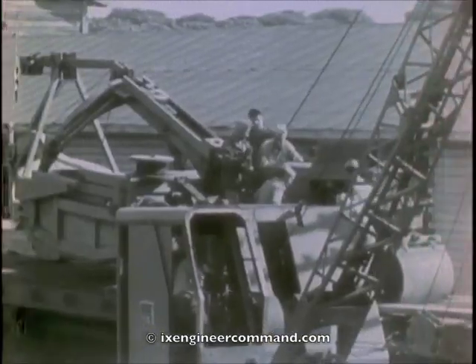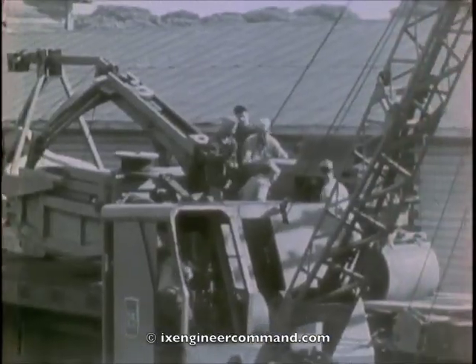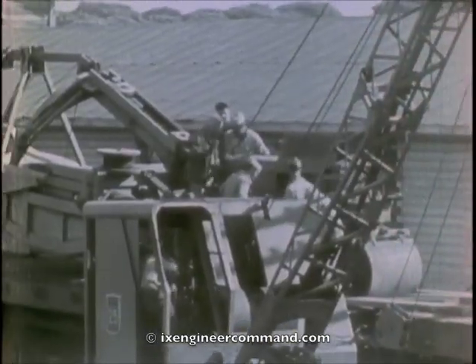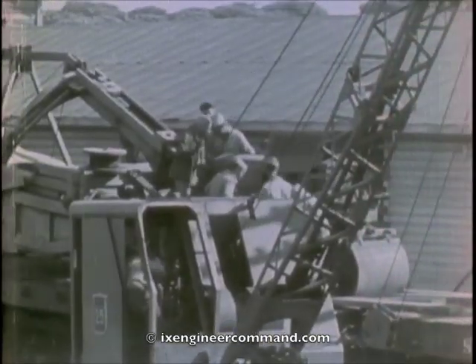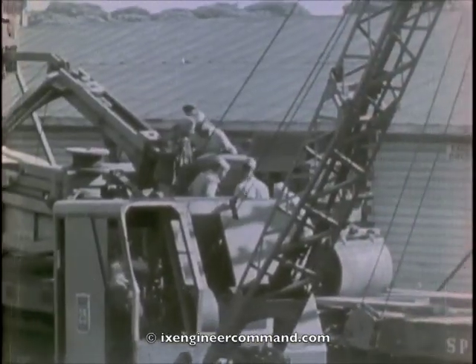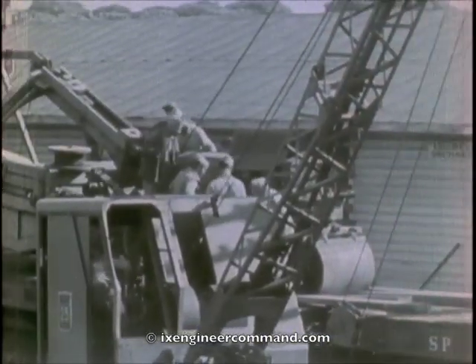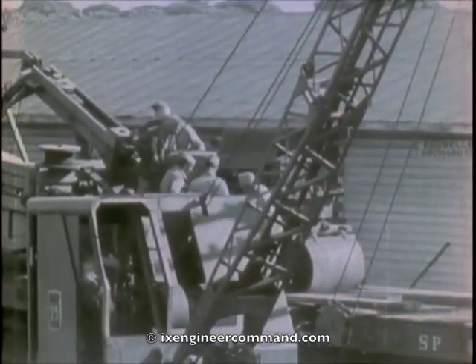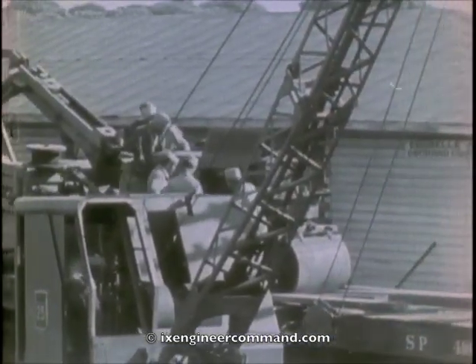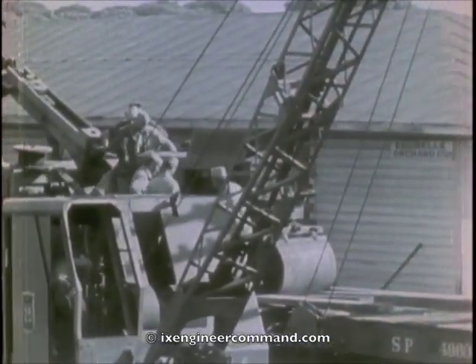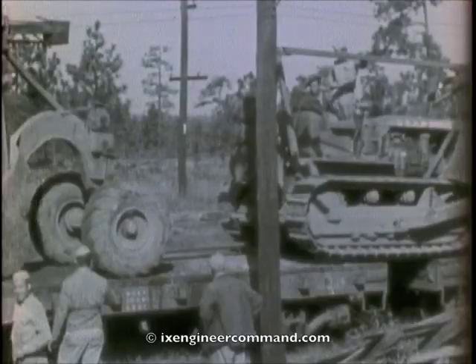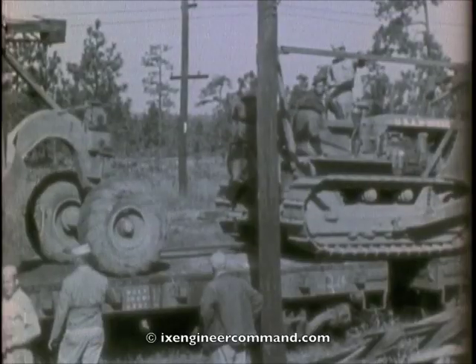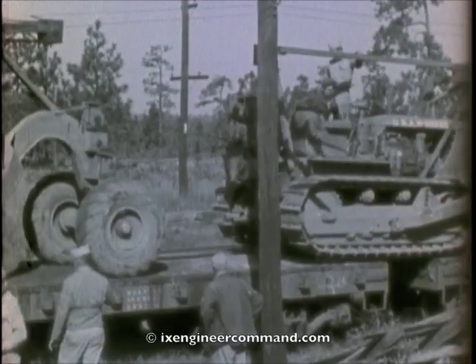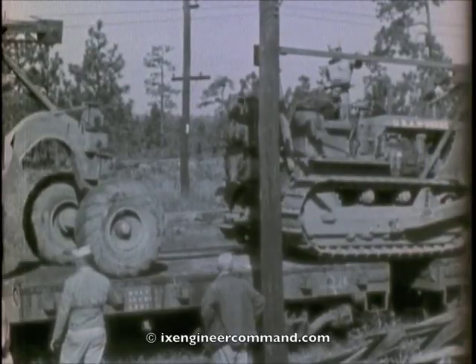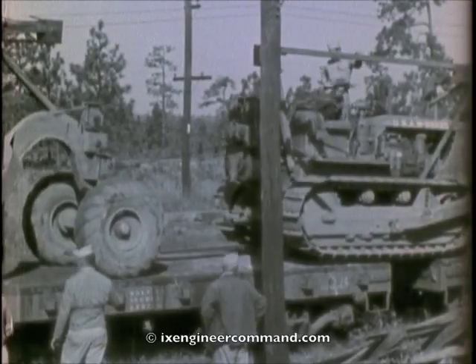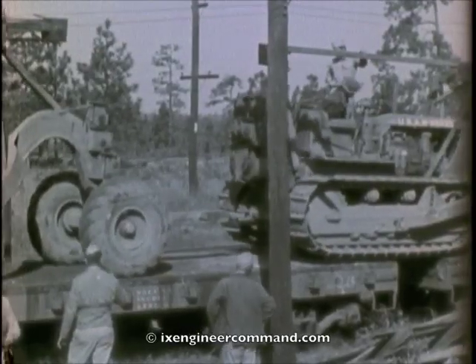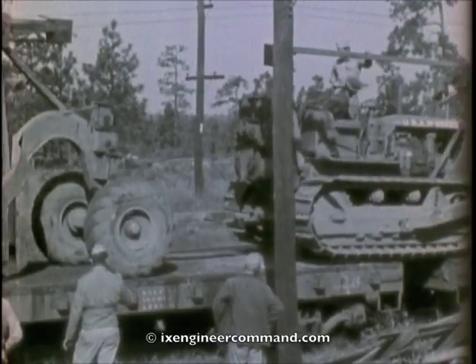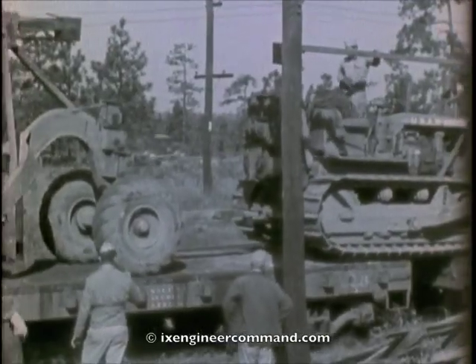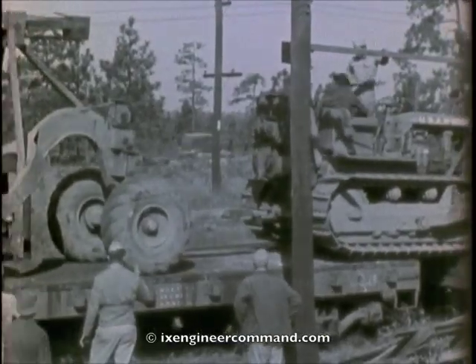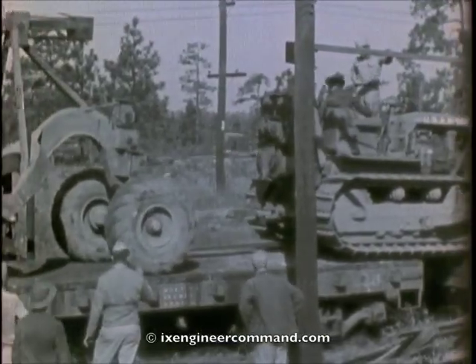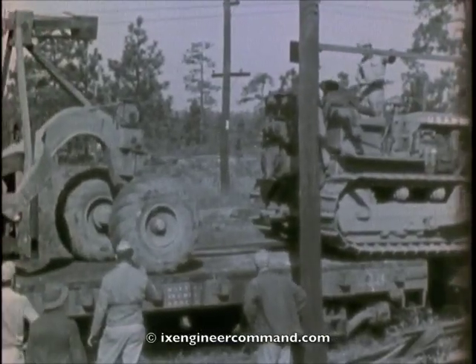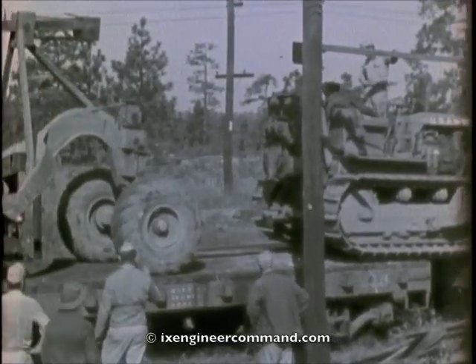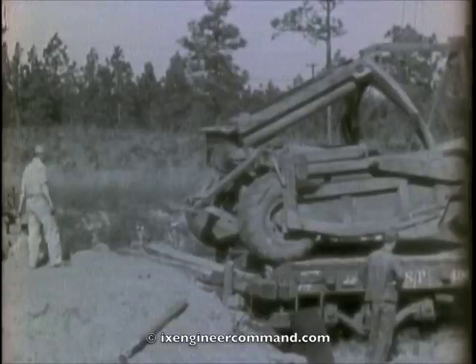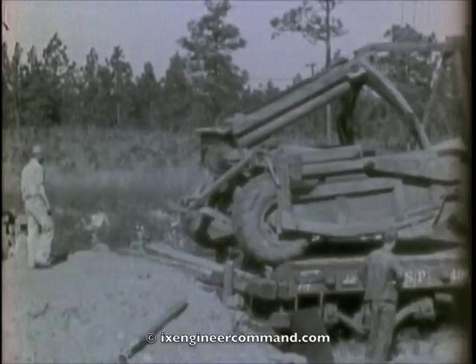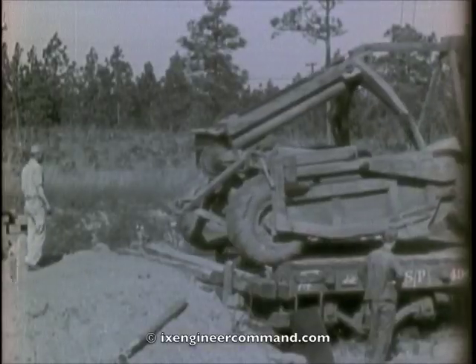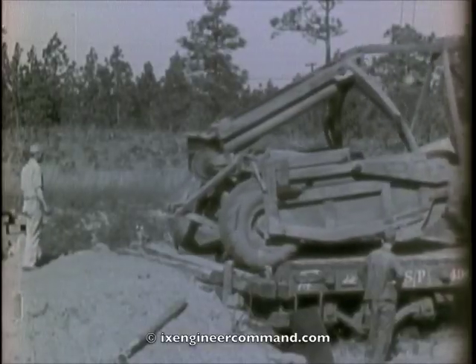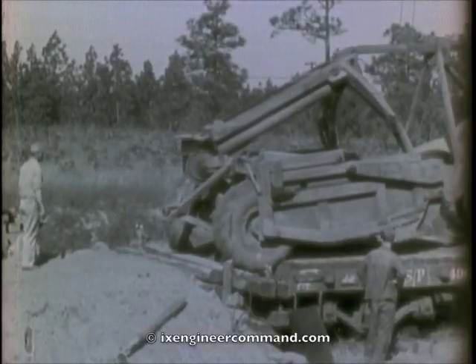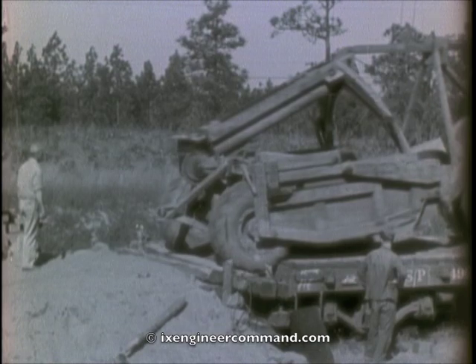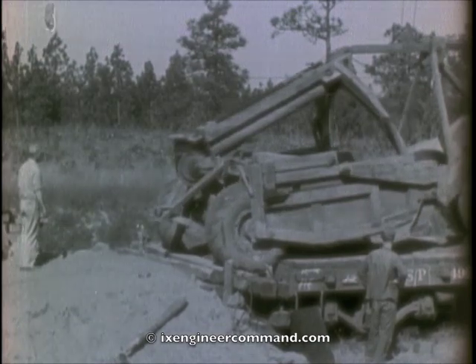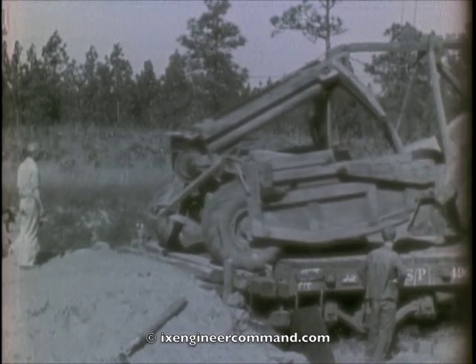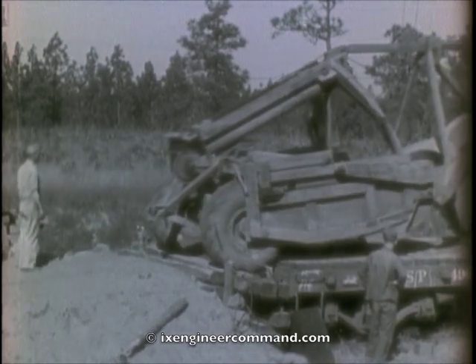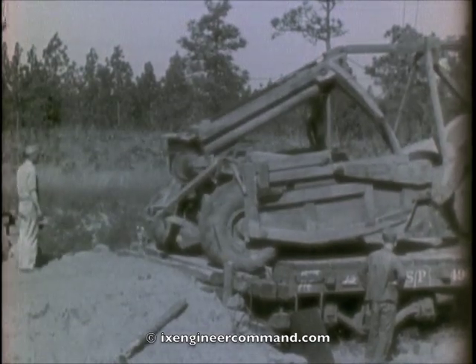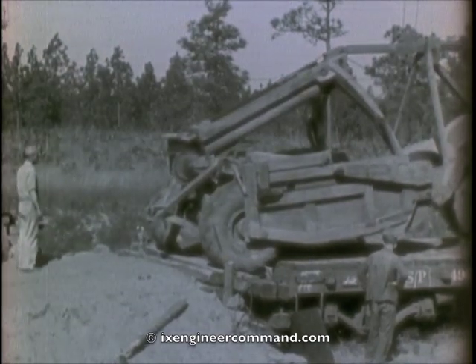These large 8 and 12 cubic yard carry-all scrapers are an example of this equipment.